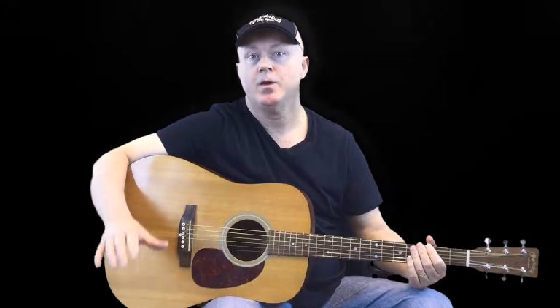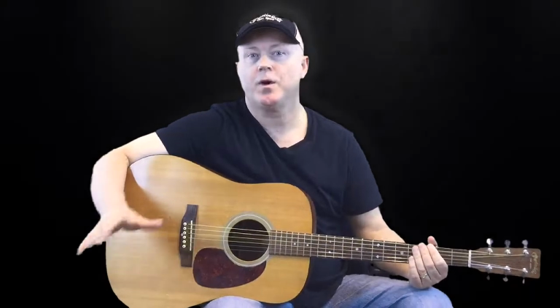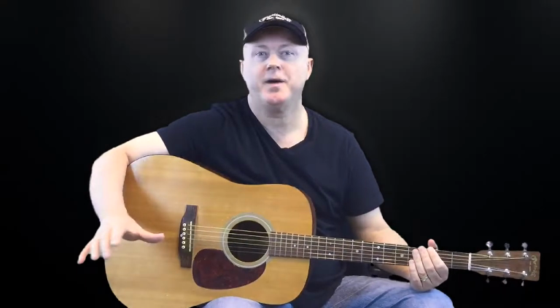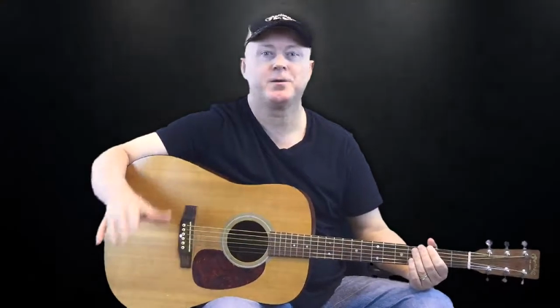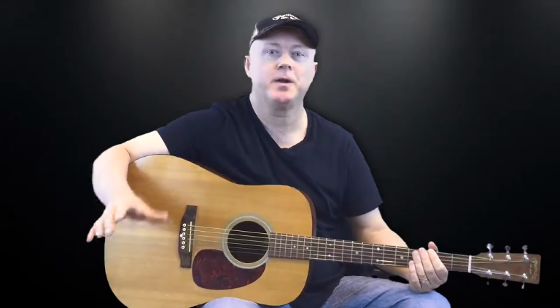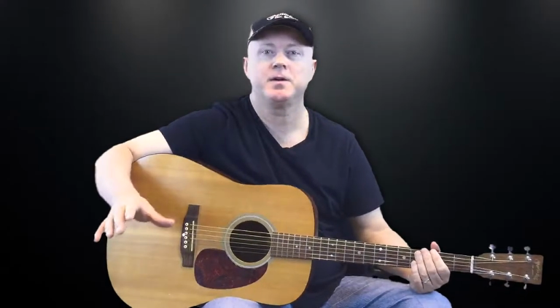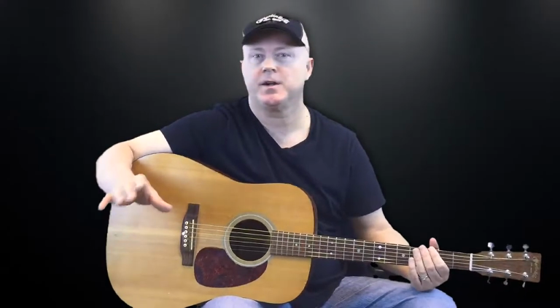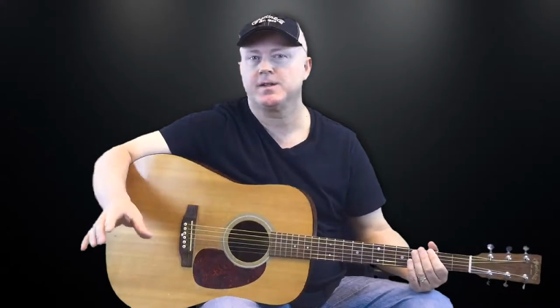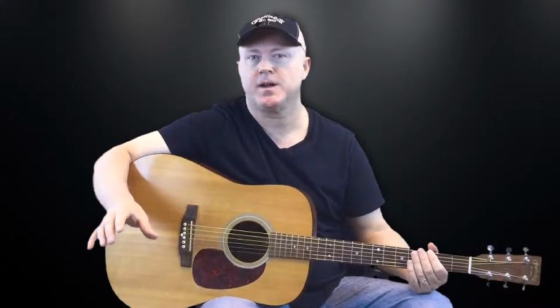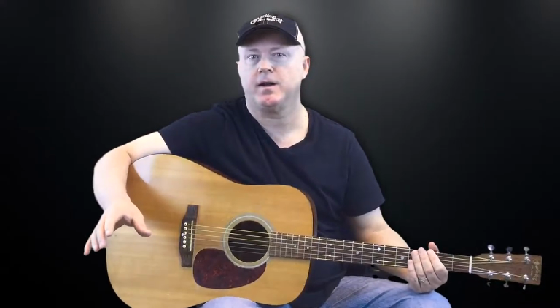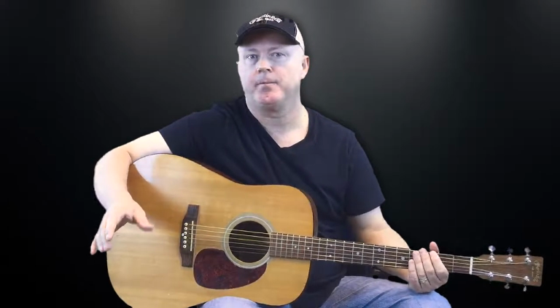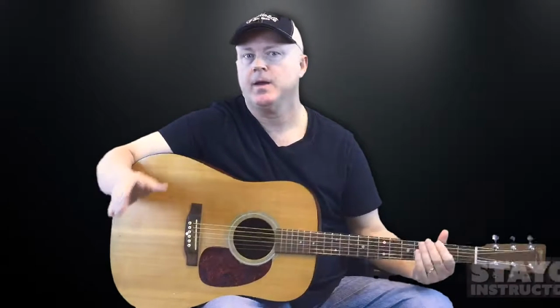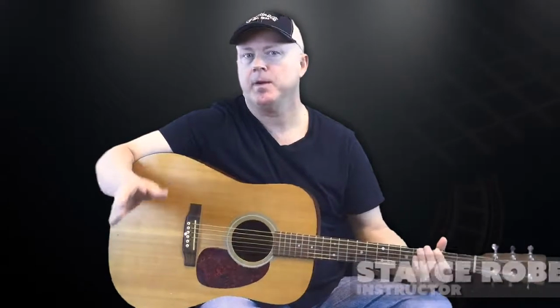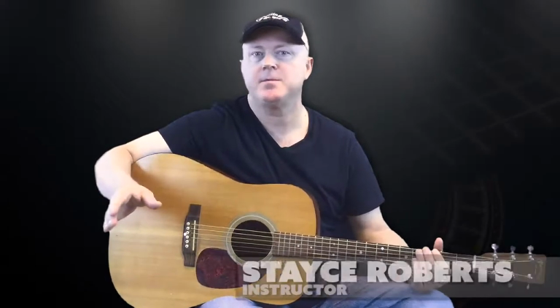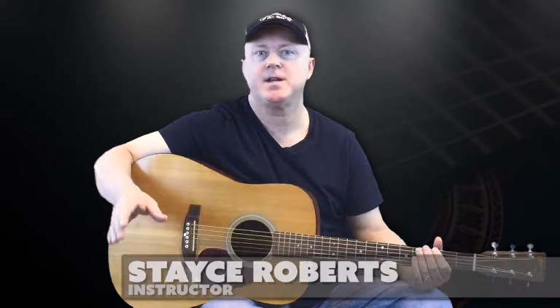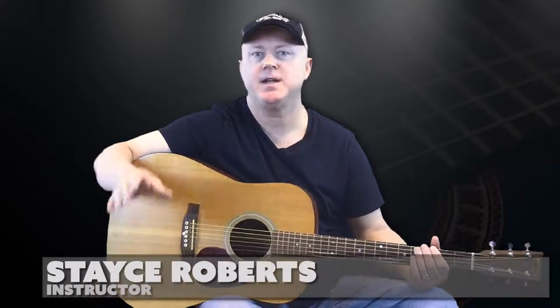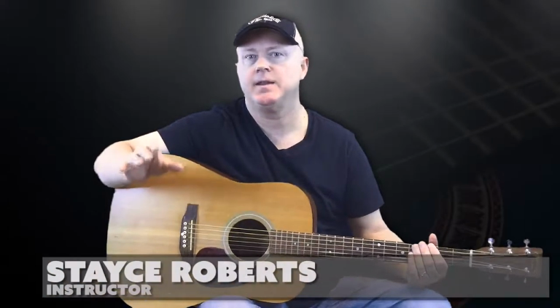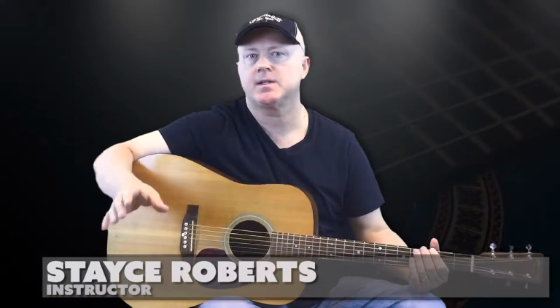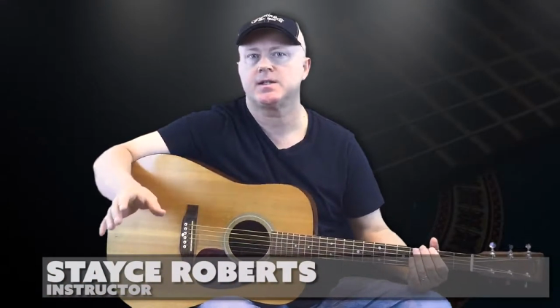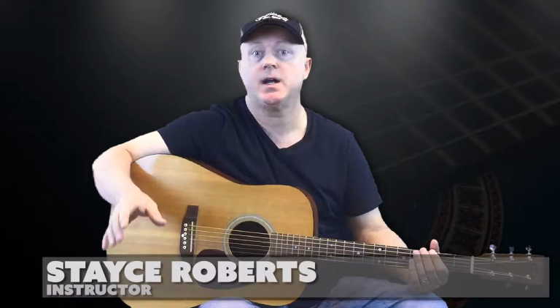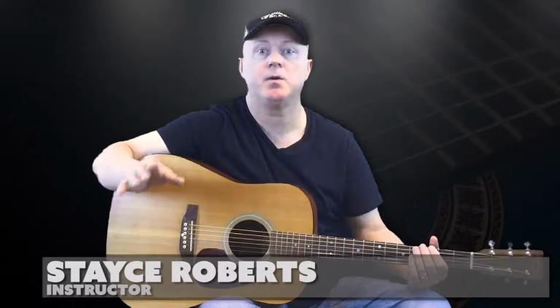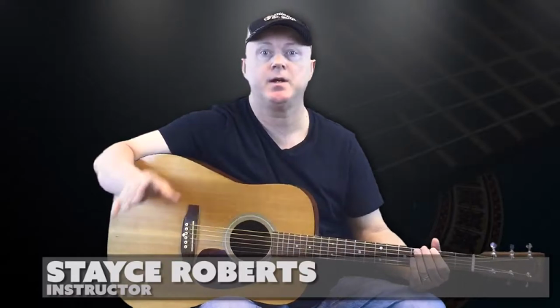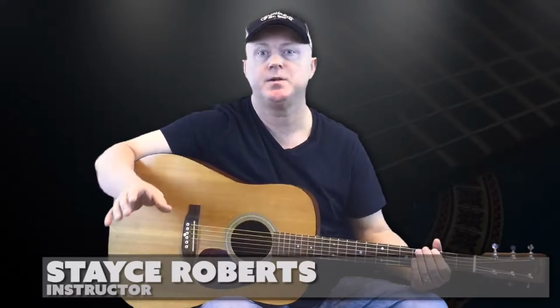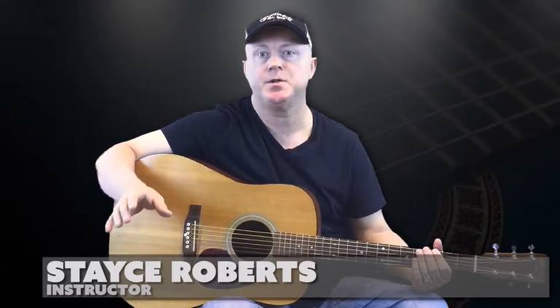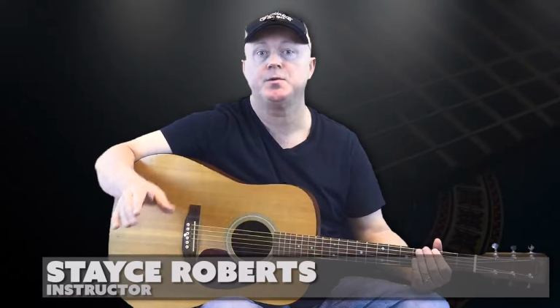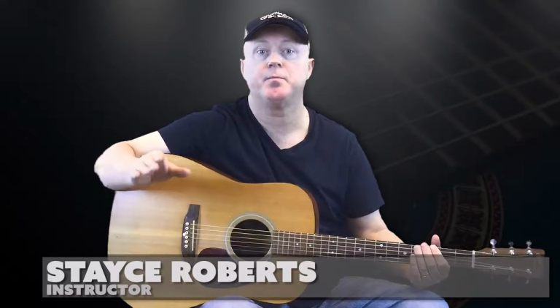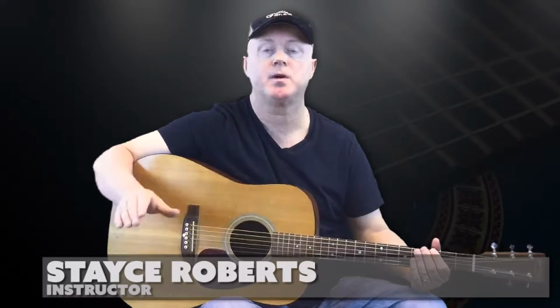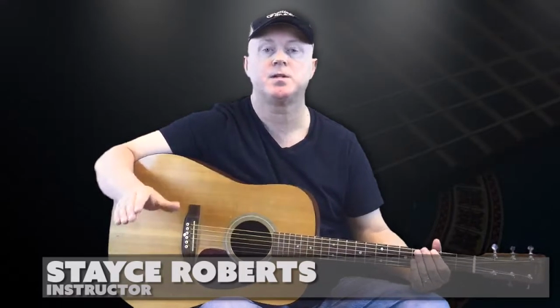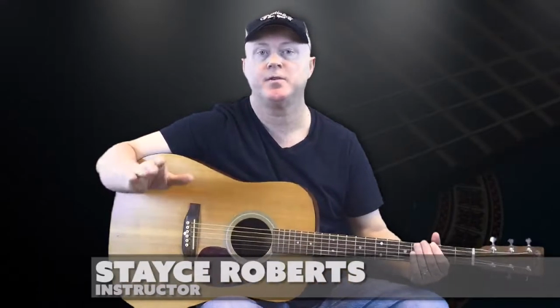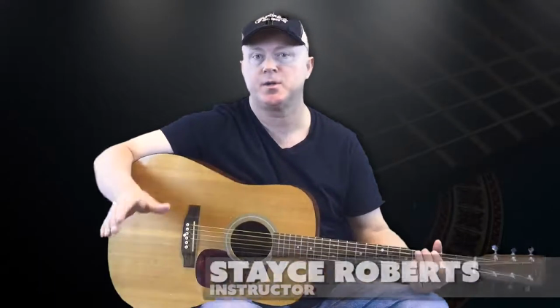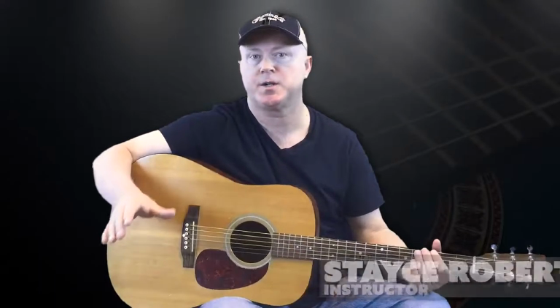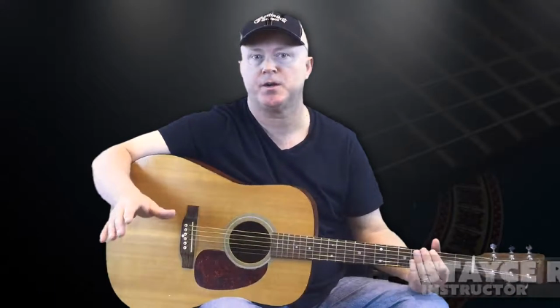Welcome back to 1-800-GuitarLessons.com. My name is Stacy and in this lesson I want to introduce you to the parts of an acoustic guitar.